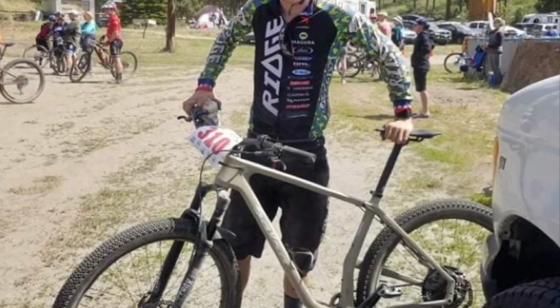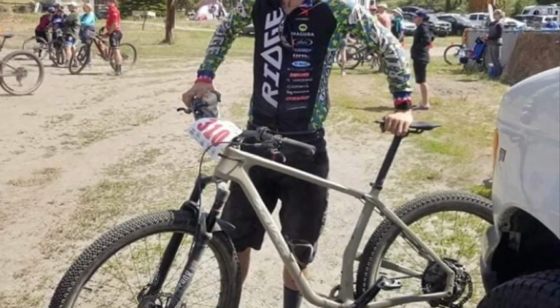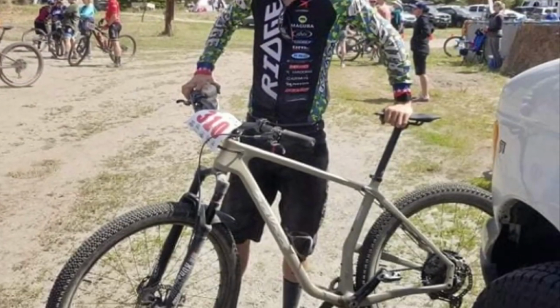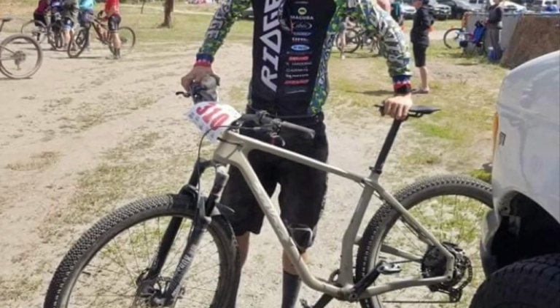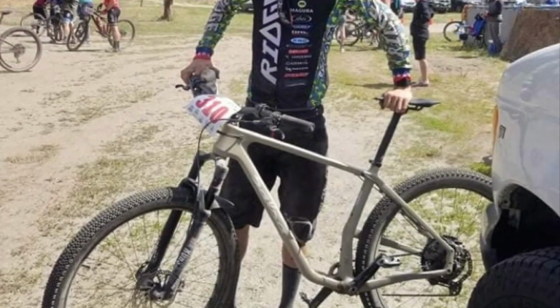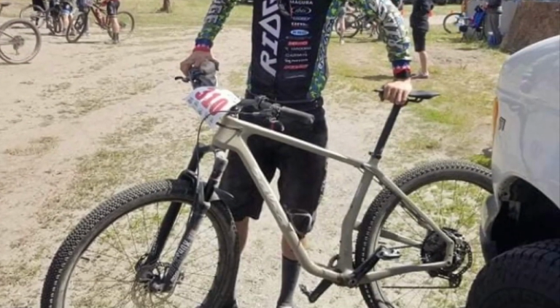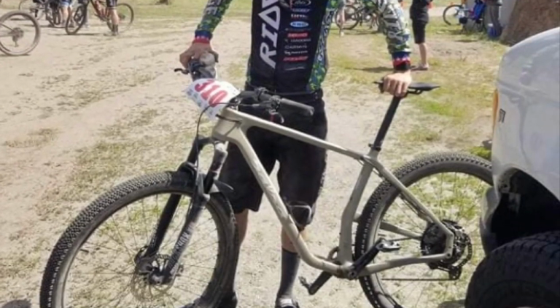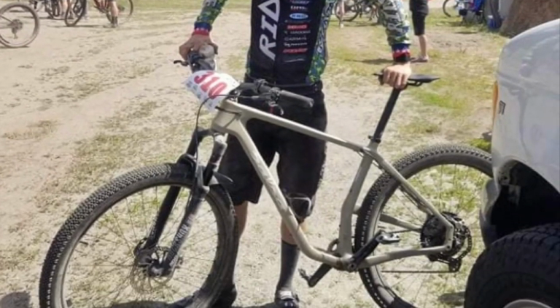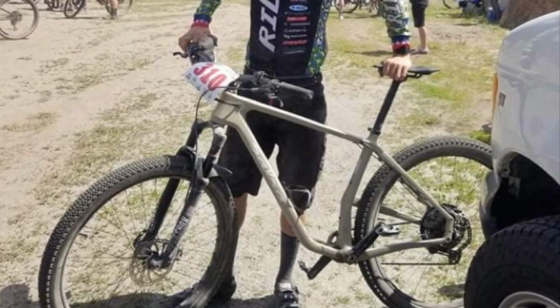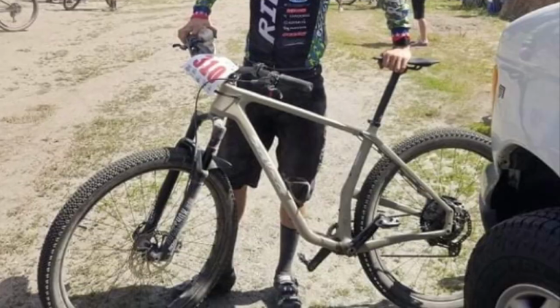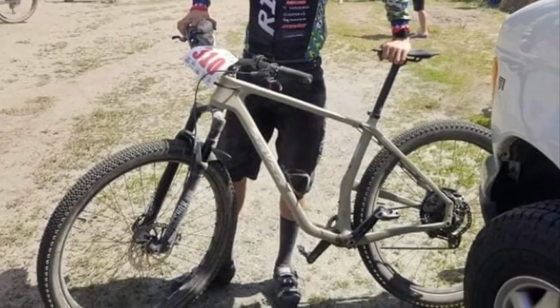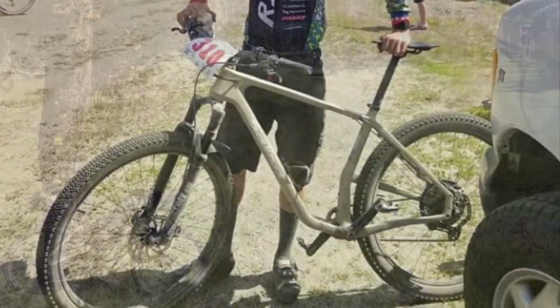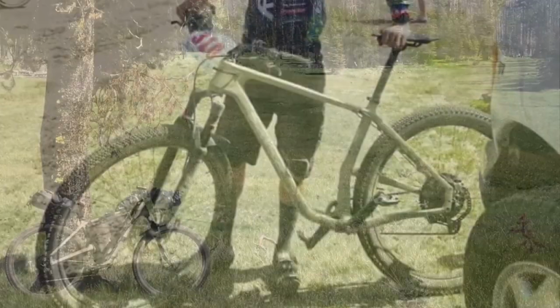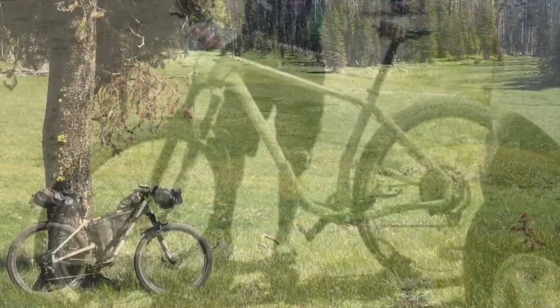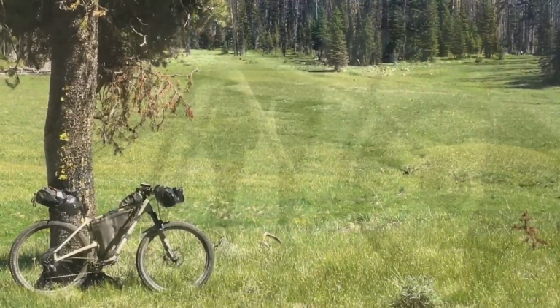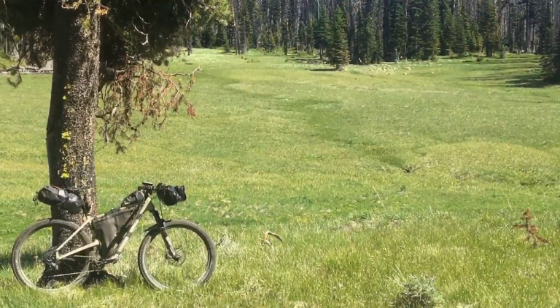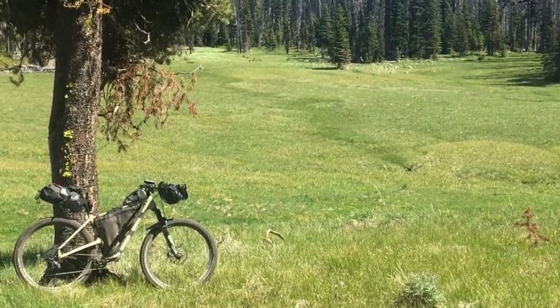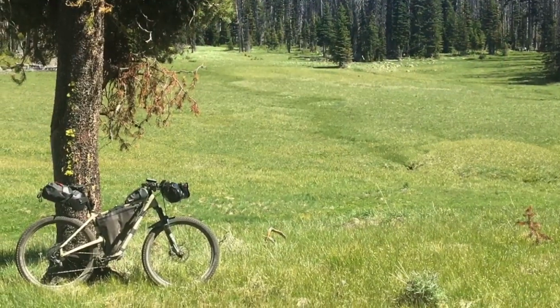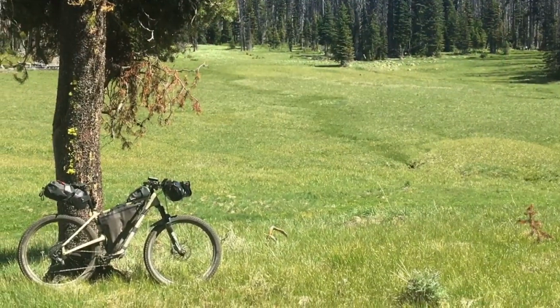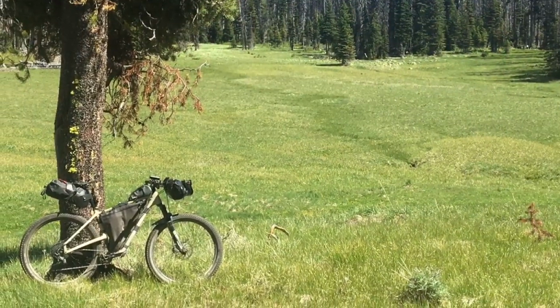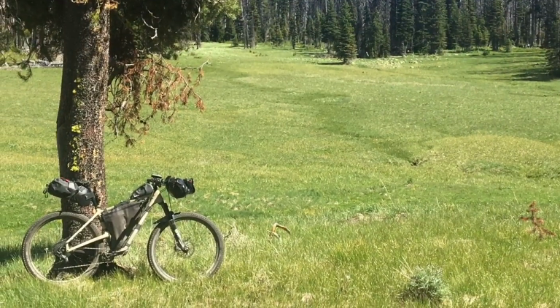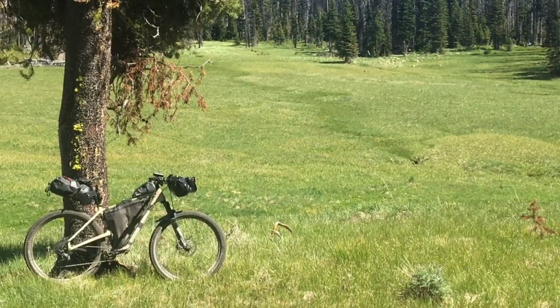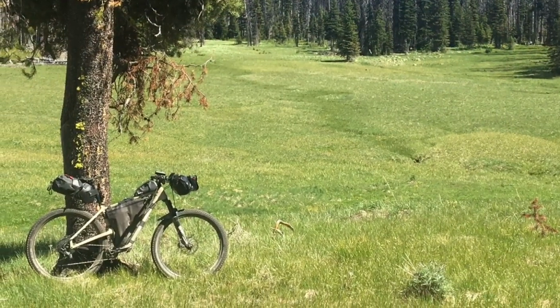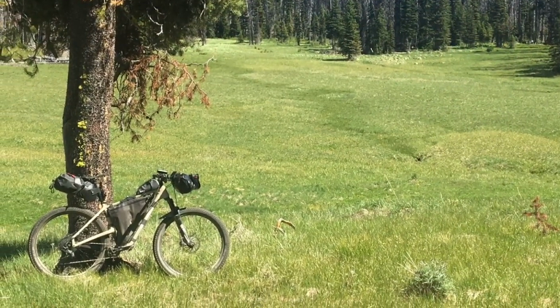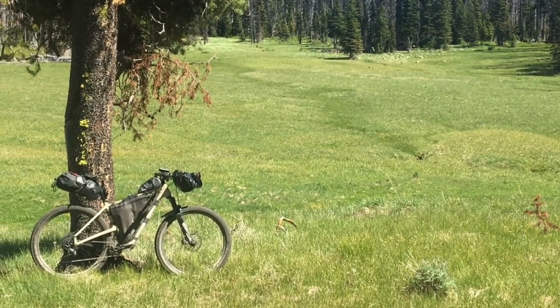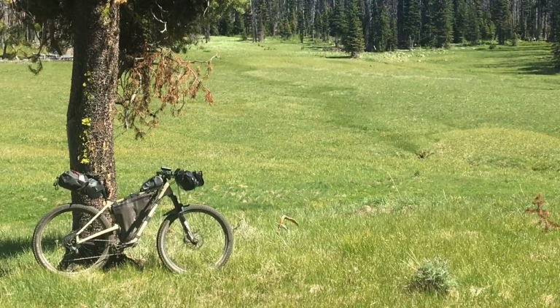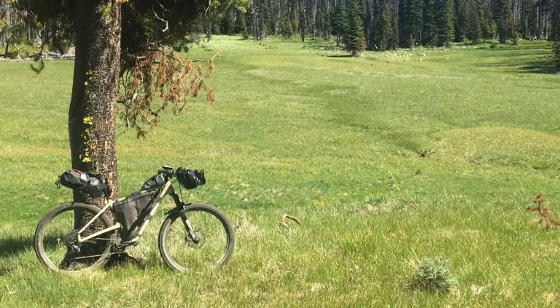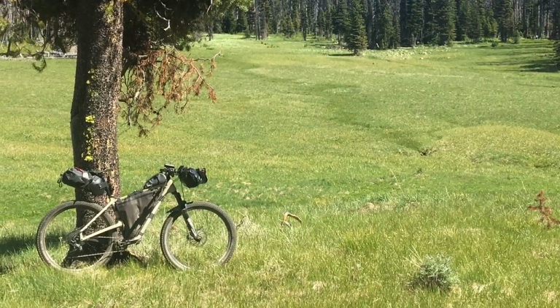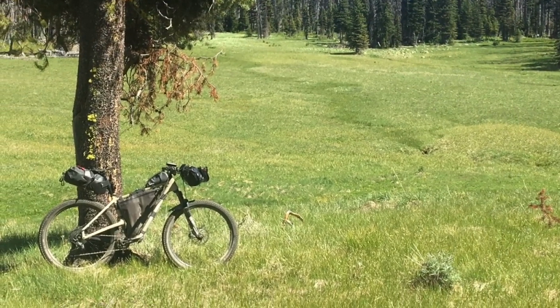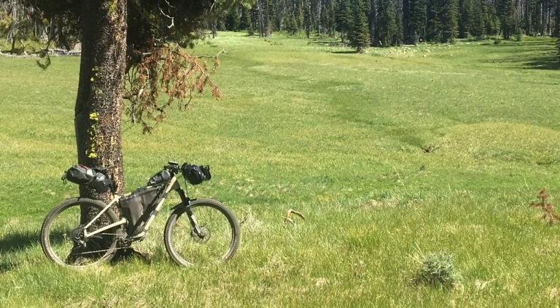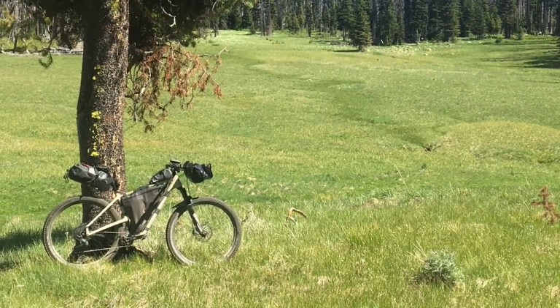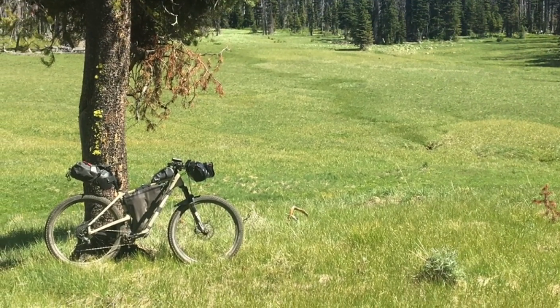Does well on the pavement, does well on gravel roads. It is a mountain bike so it can handle the singletrack and does well on the trails.